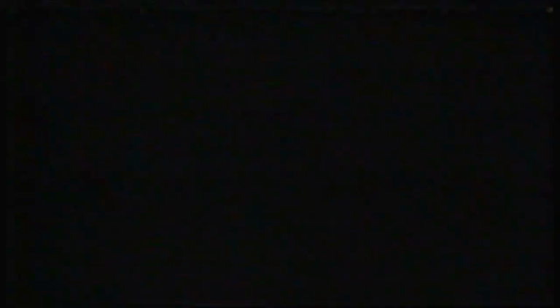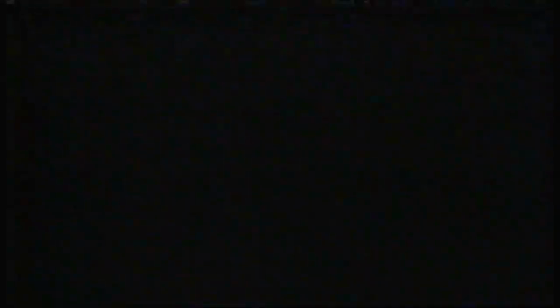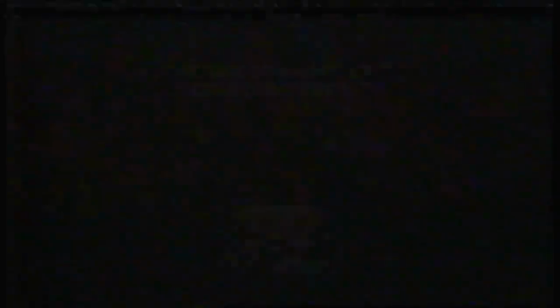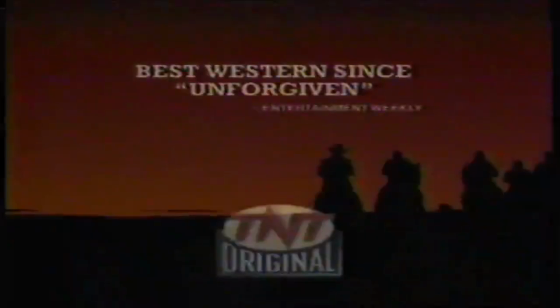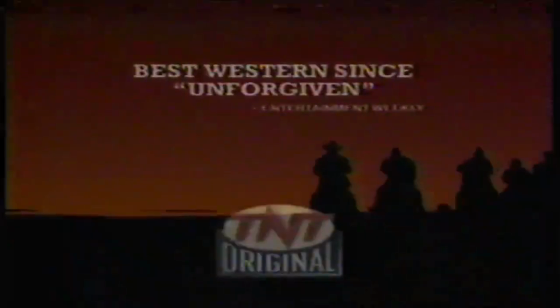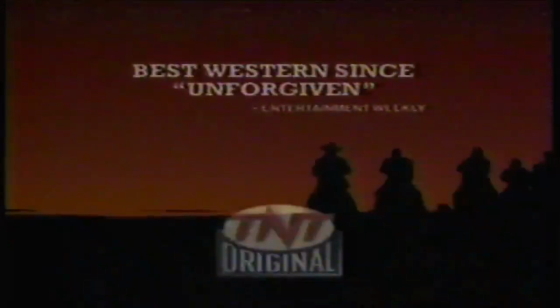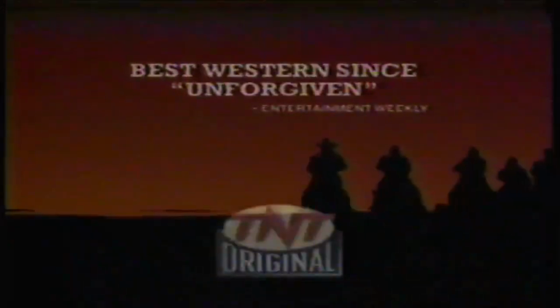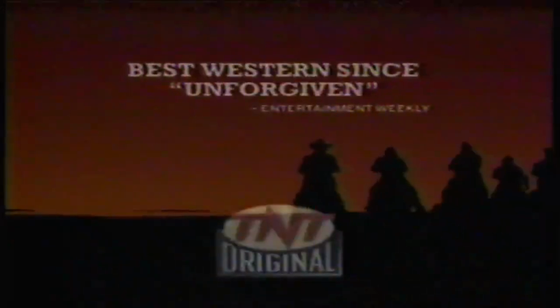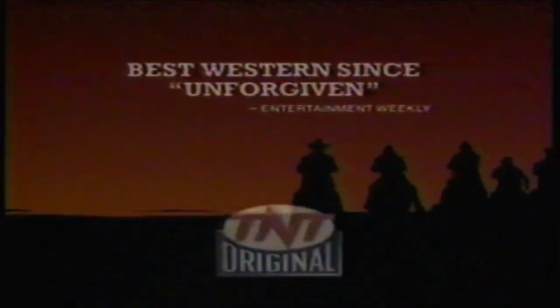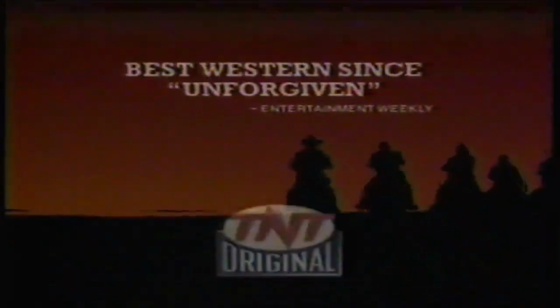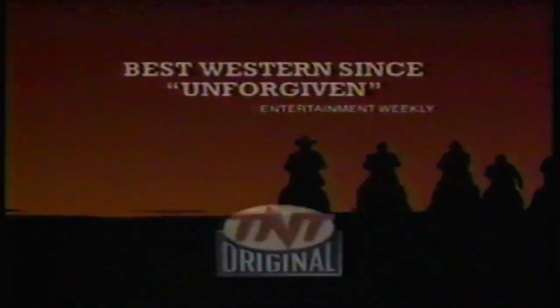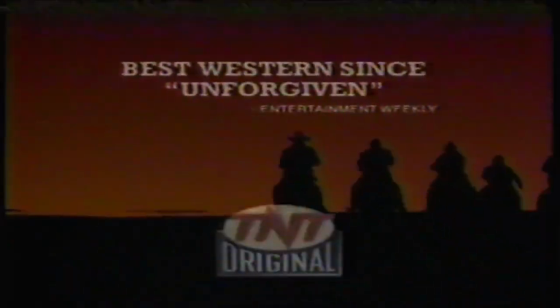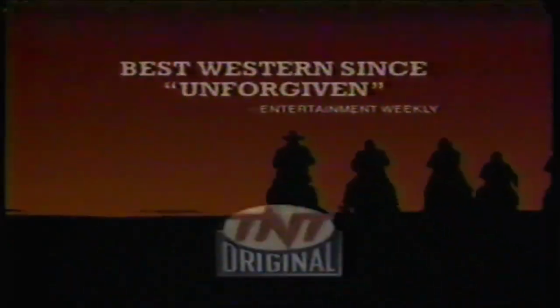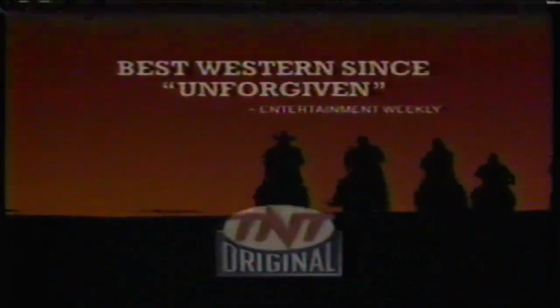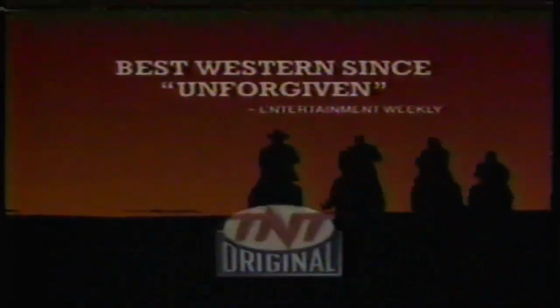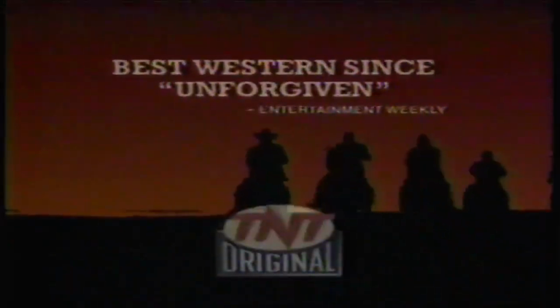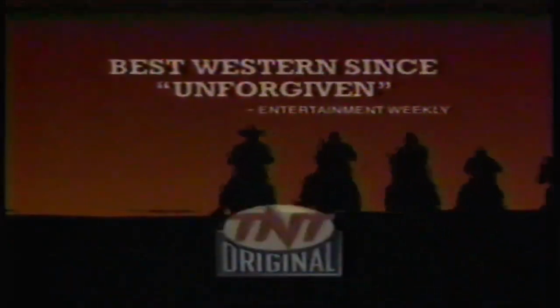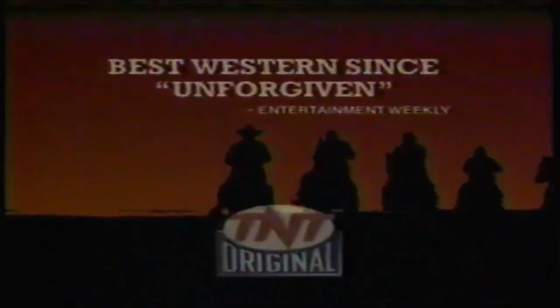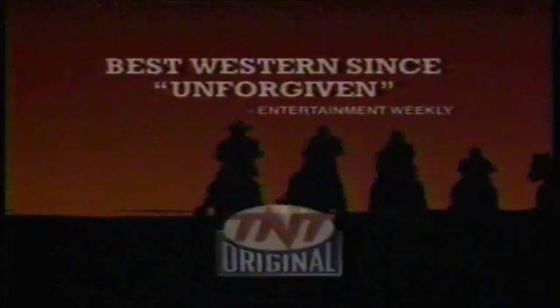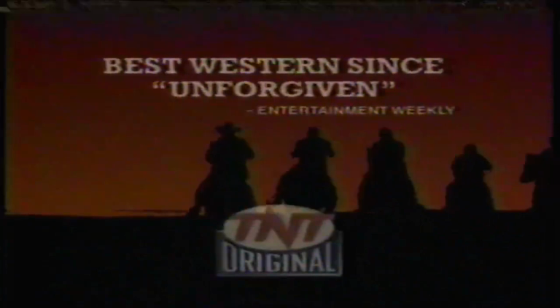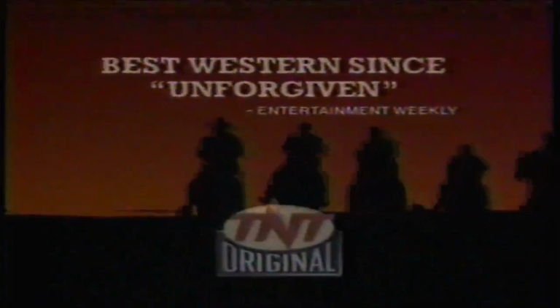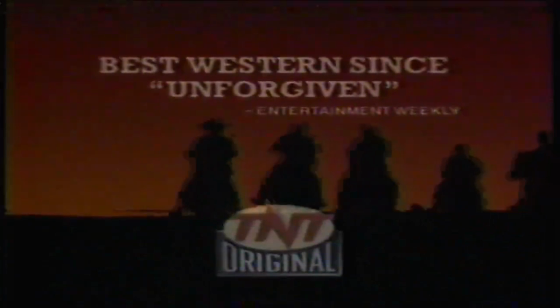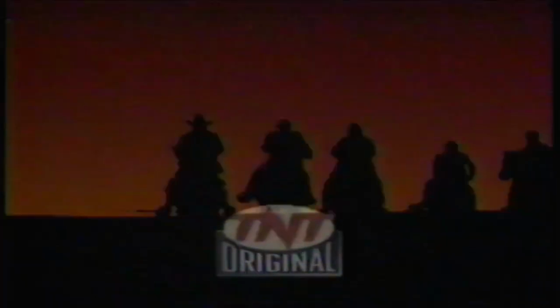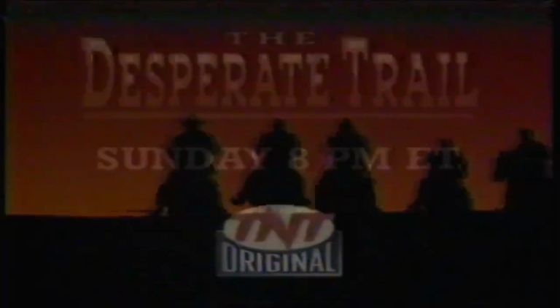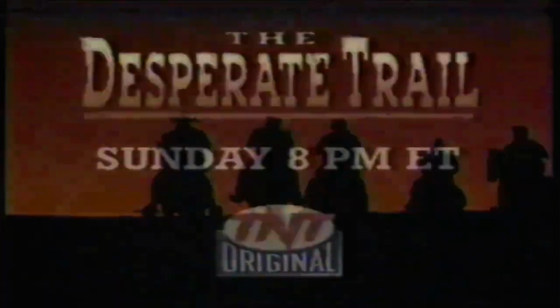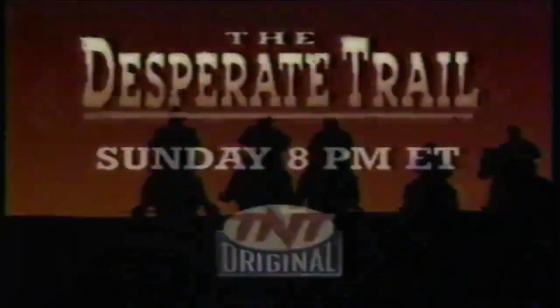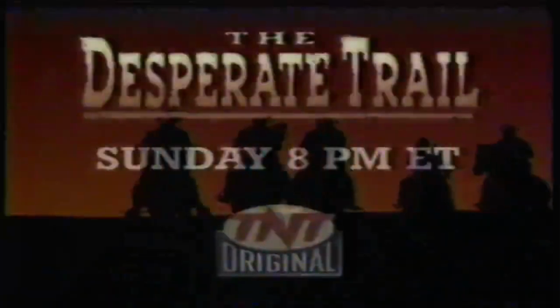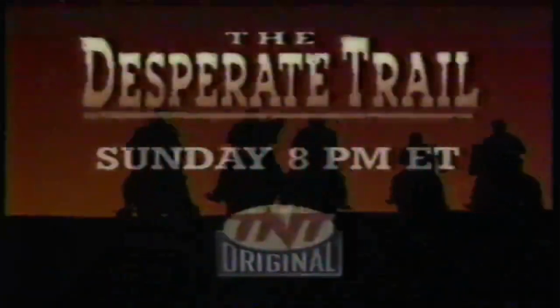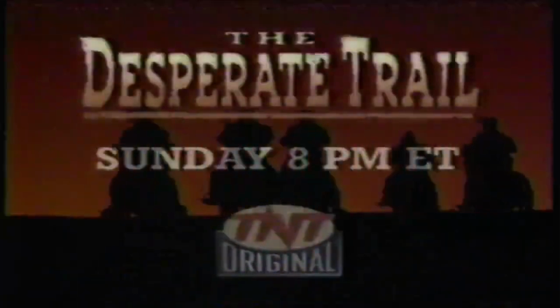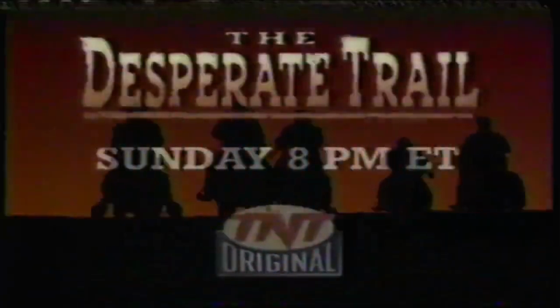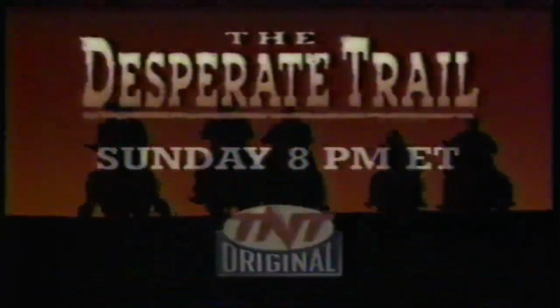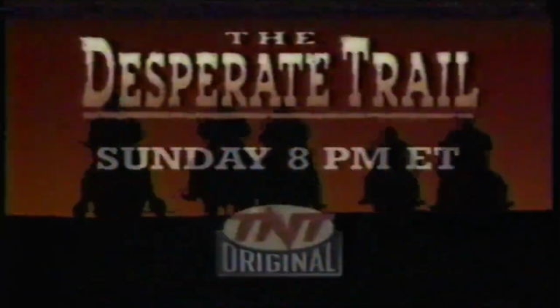See the movie Entertainment Weekly calls the best Western since Unforgiven. The Desperate Trail premieres Sunday night at 8 on TNT.